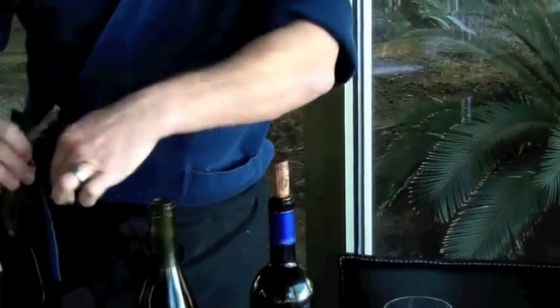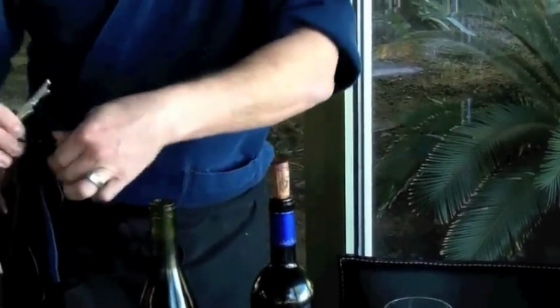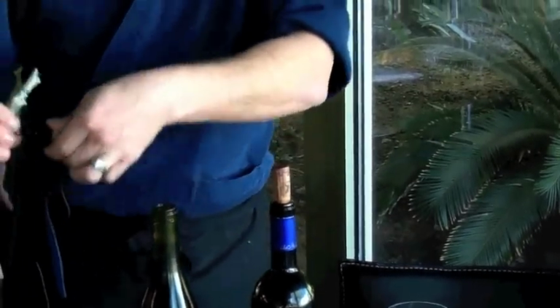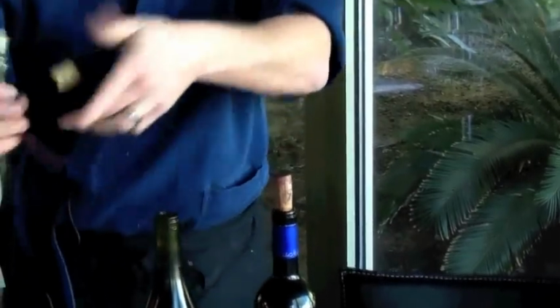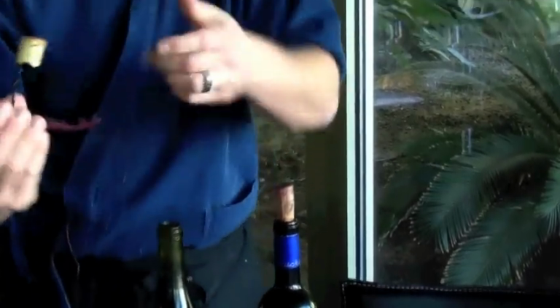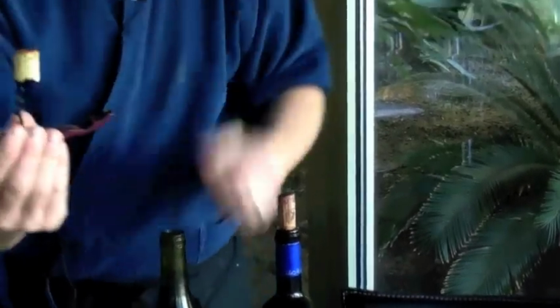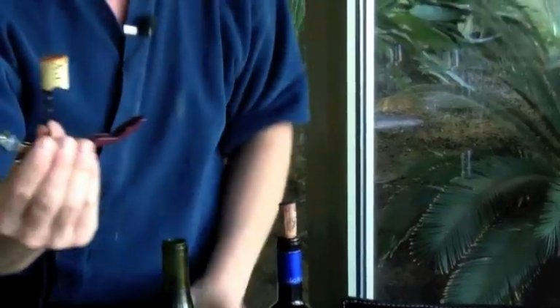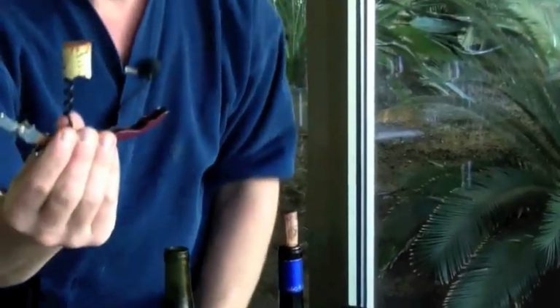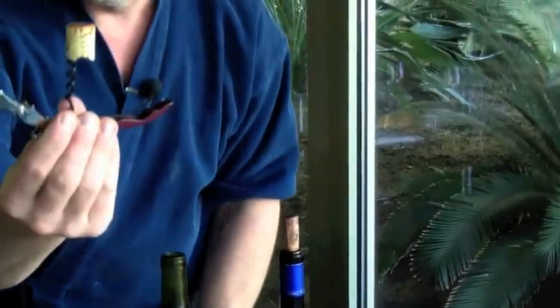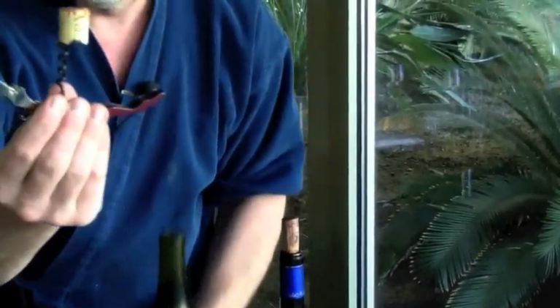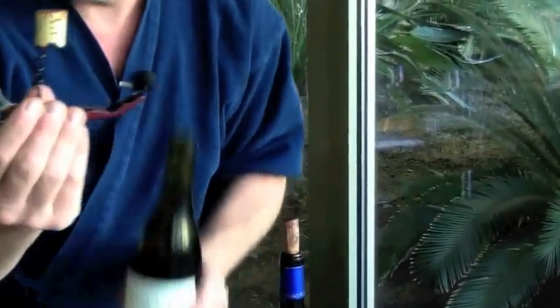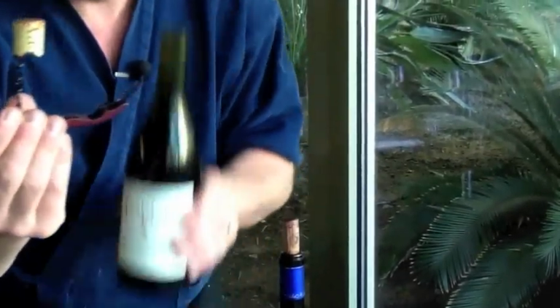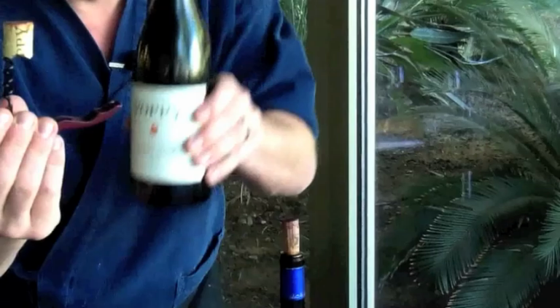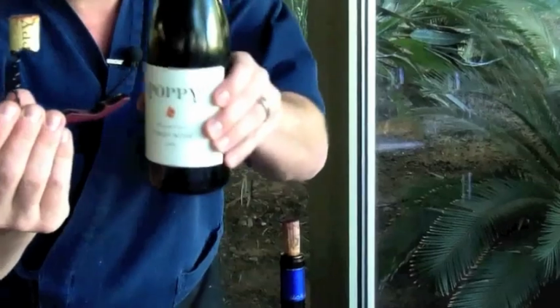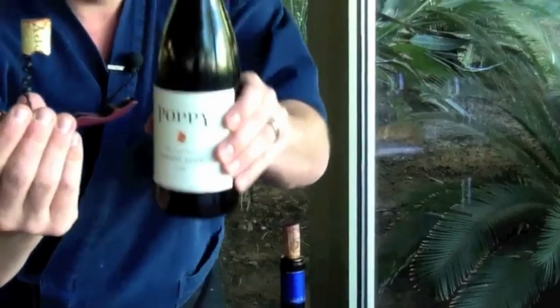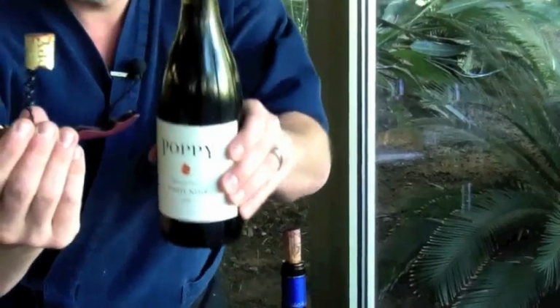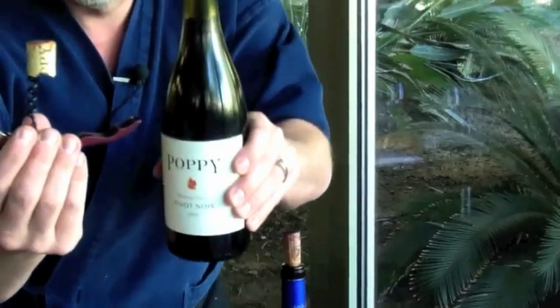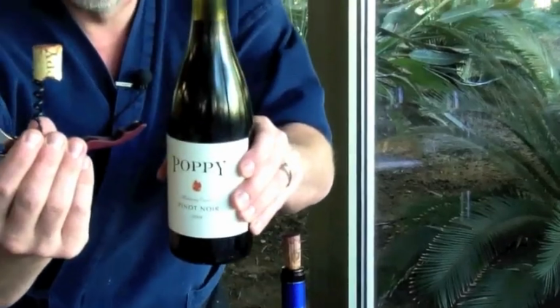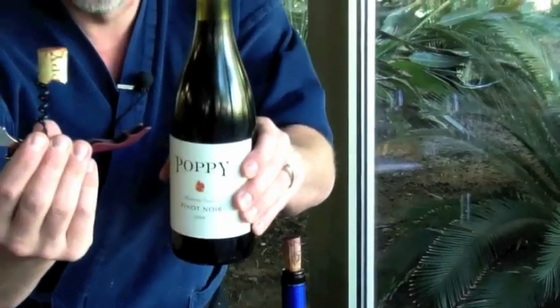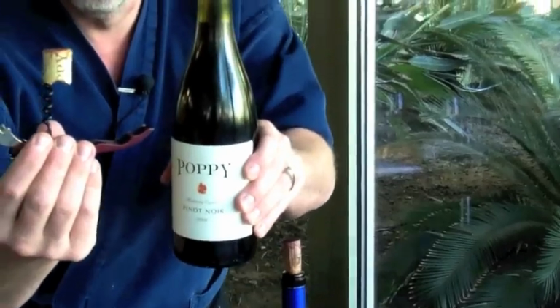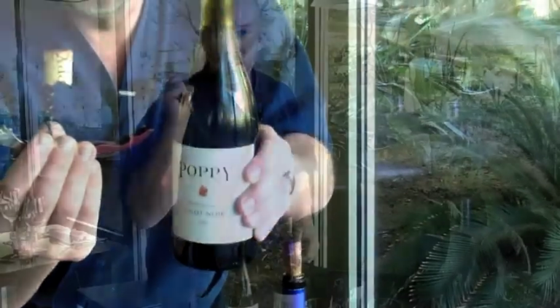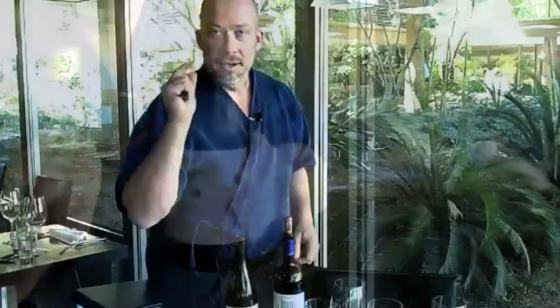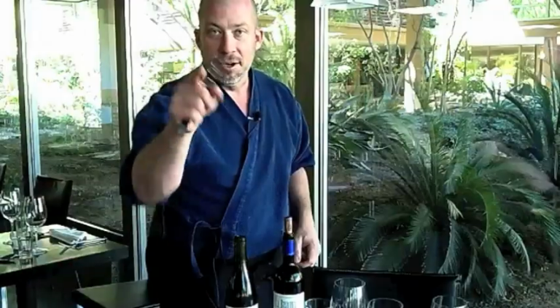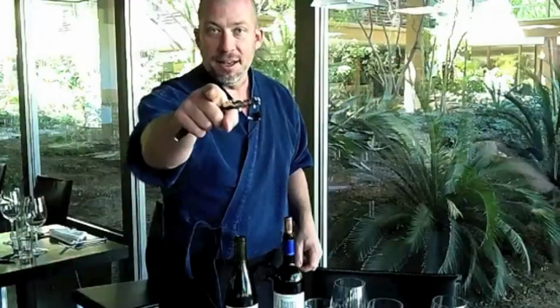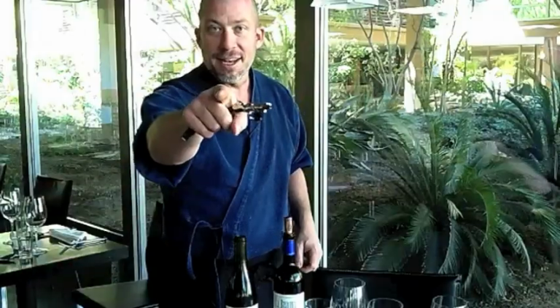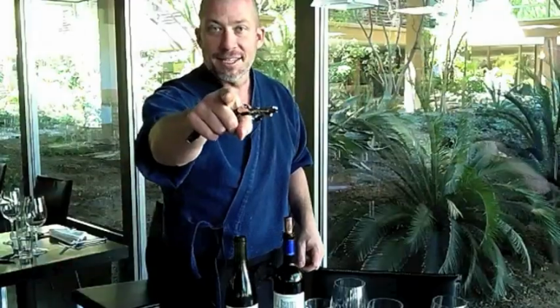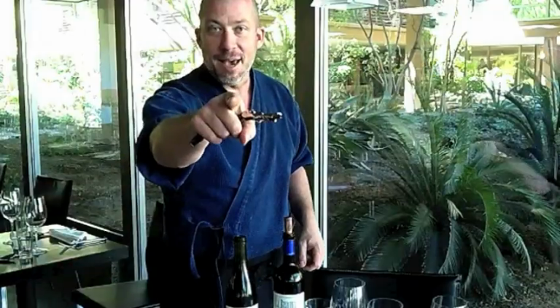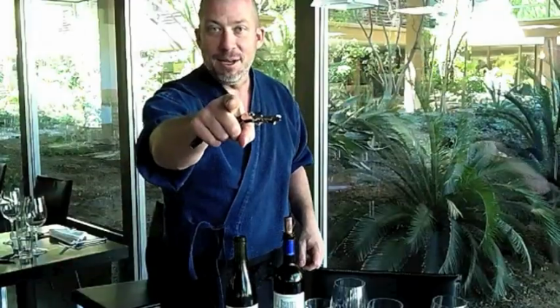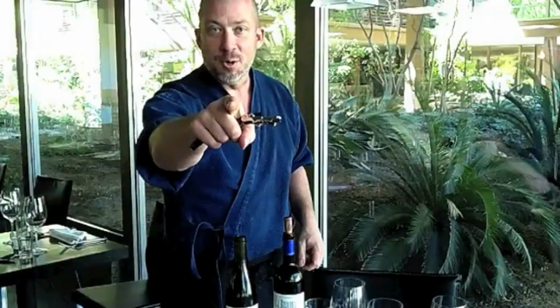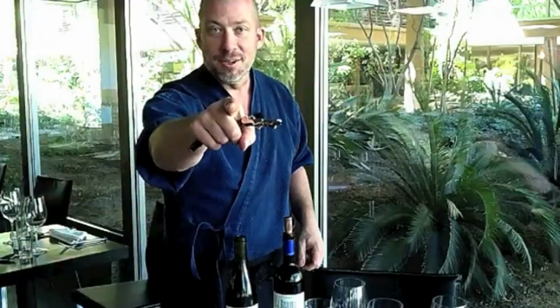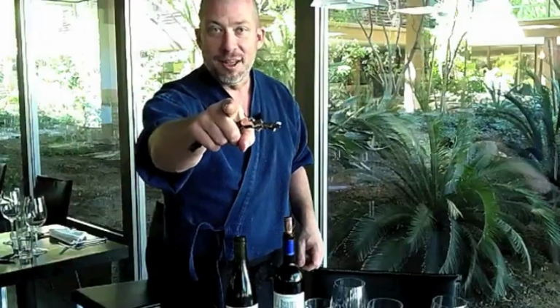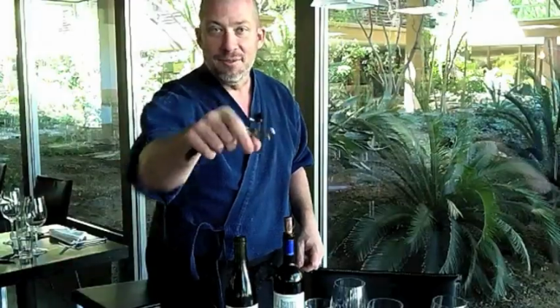And all of a sudden you've saved the cork and no crumbs. Good luck next time and enjoy yourself.